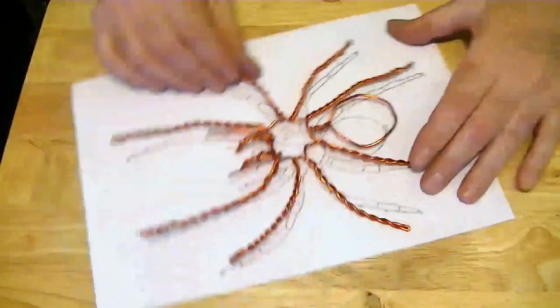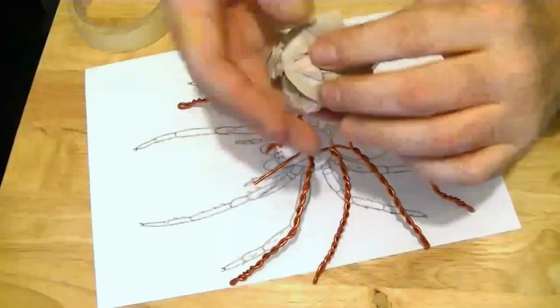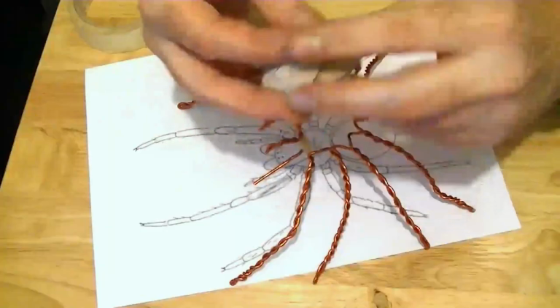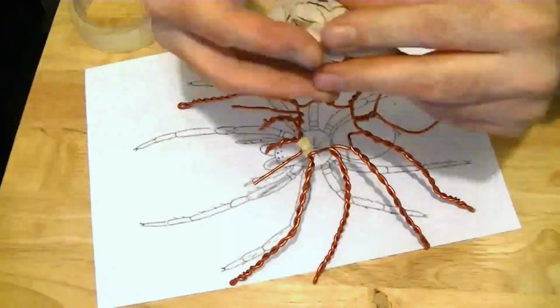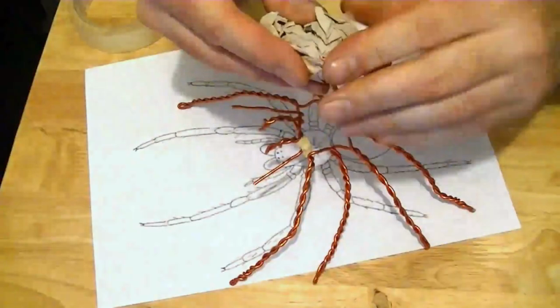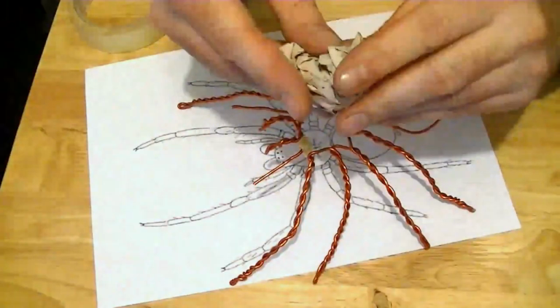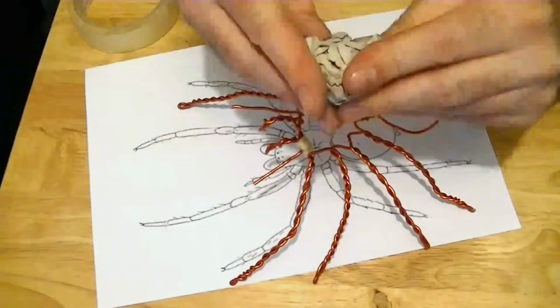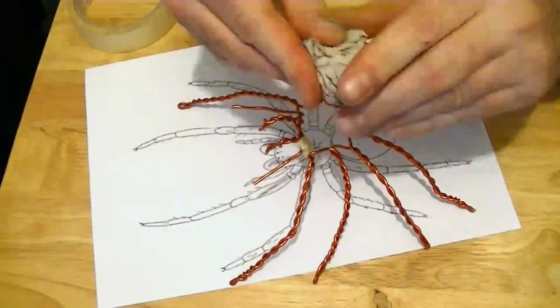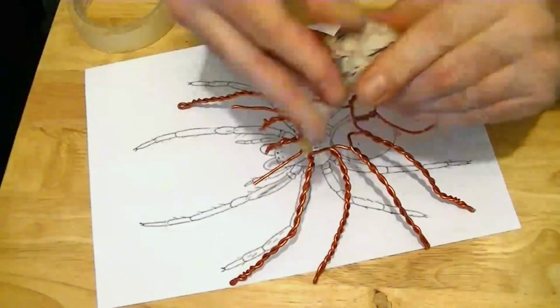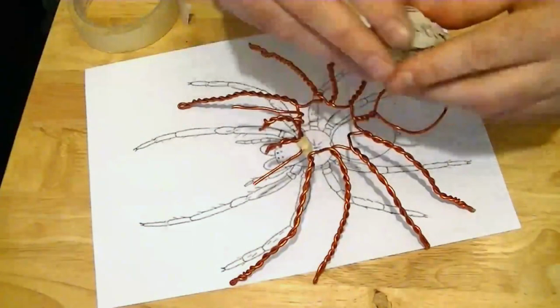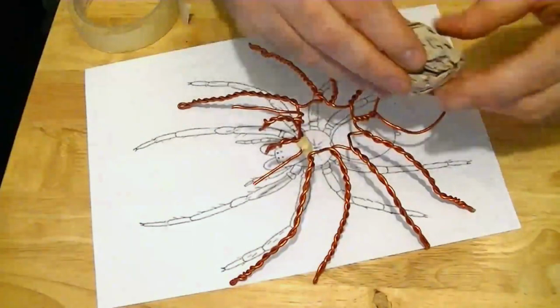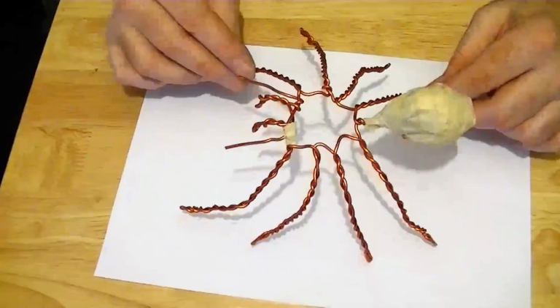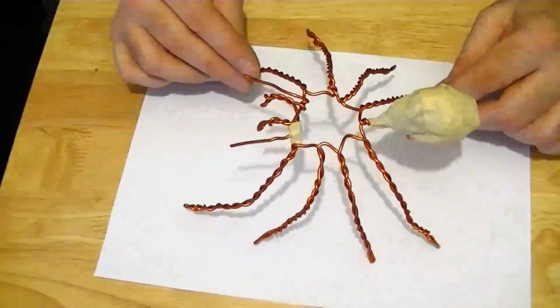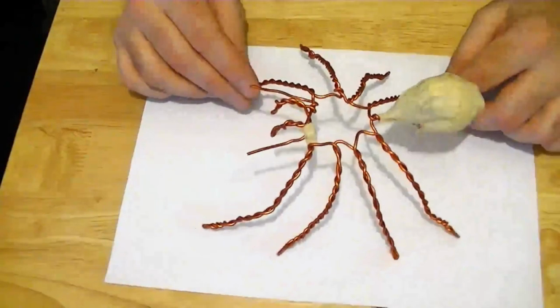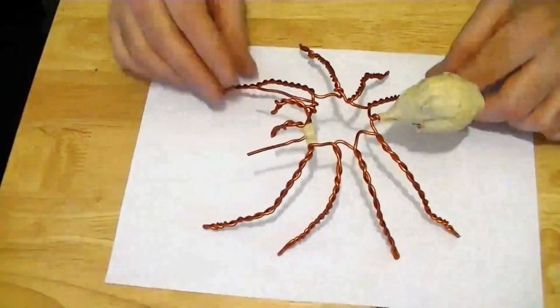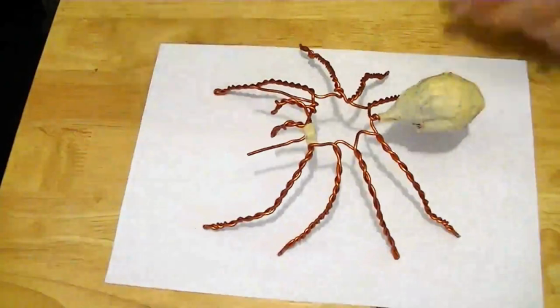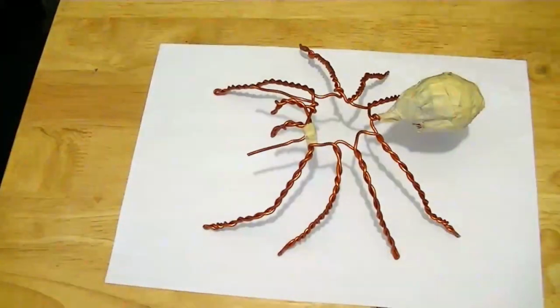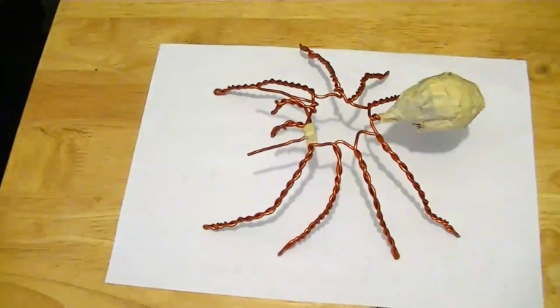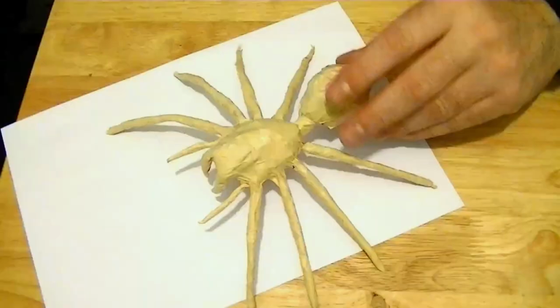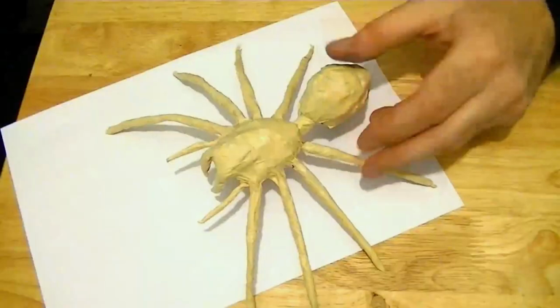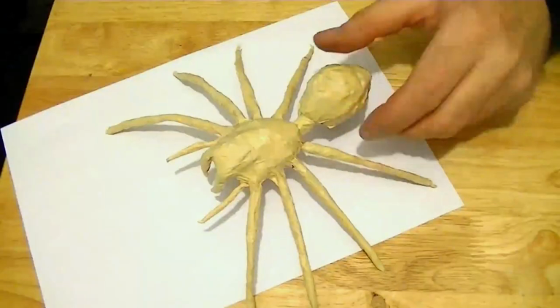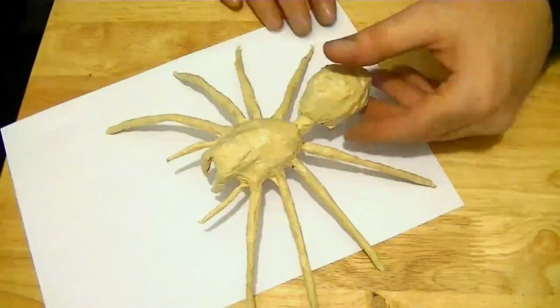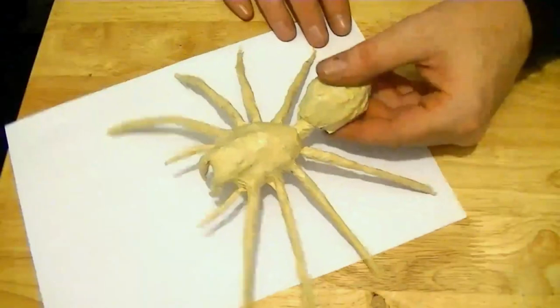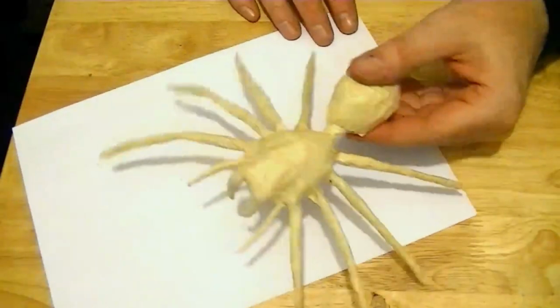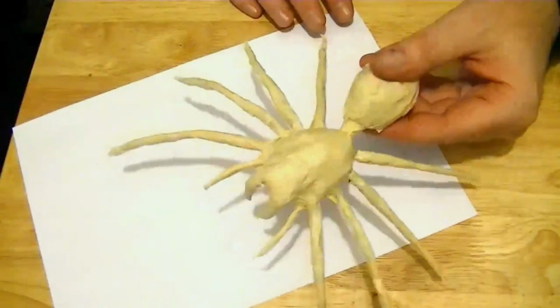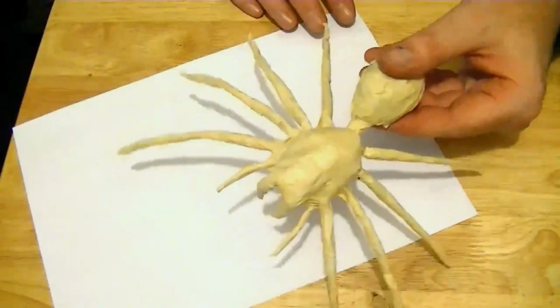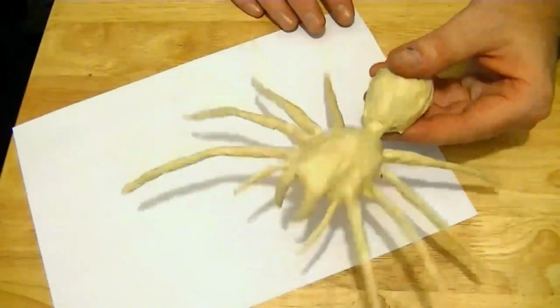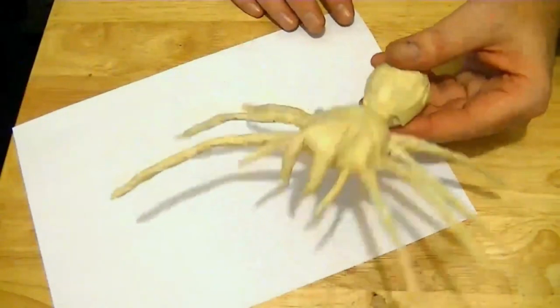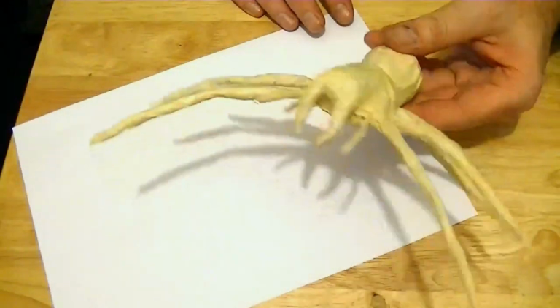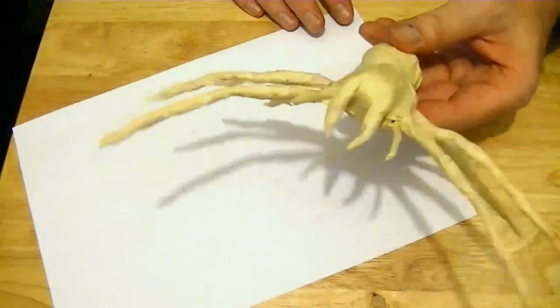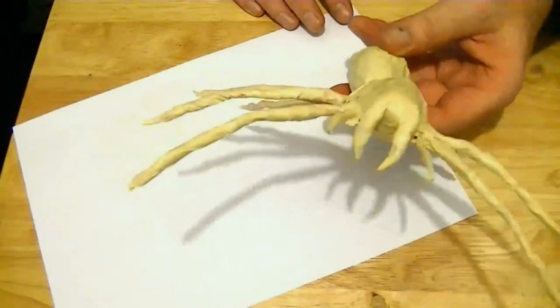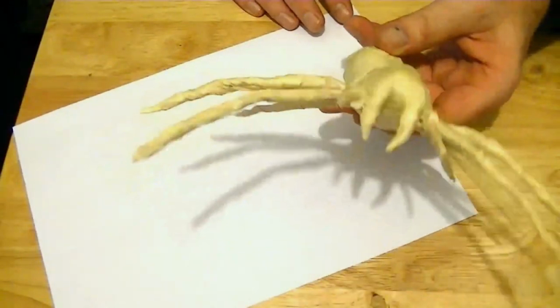Next, I fleshed out the puppet with scrunched up paper and held this in place with masking tape. Once I covered the entire skeleton, it was time to add some skin.